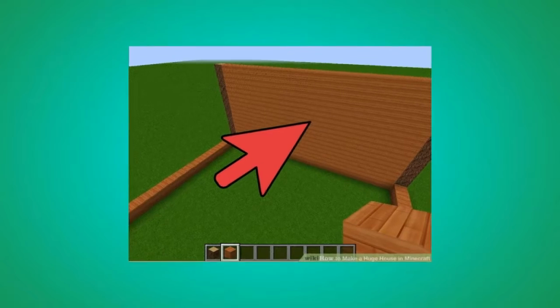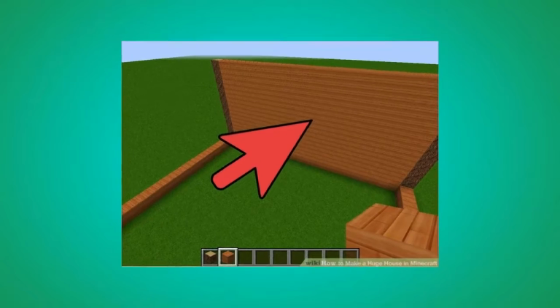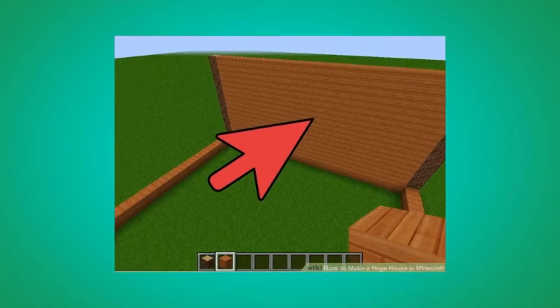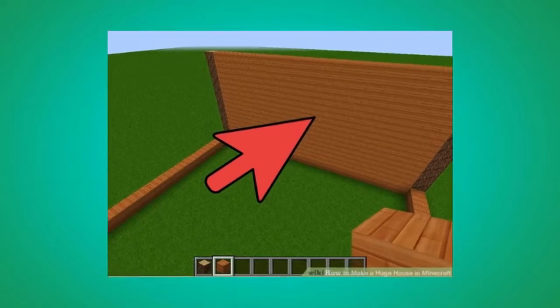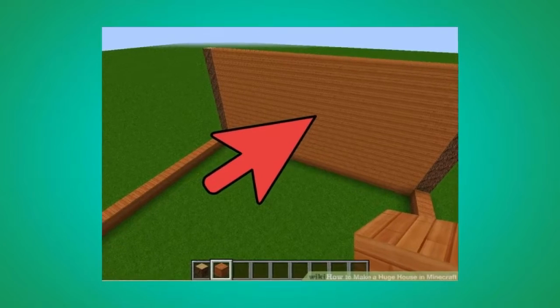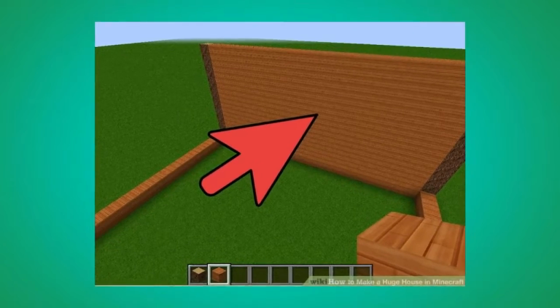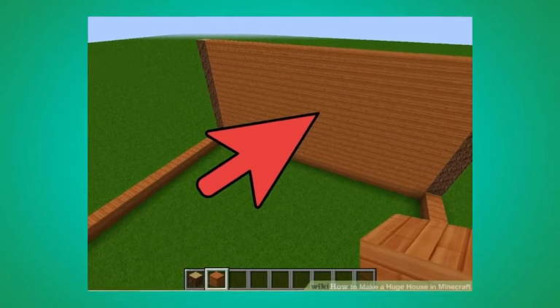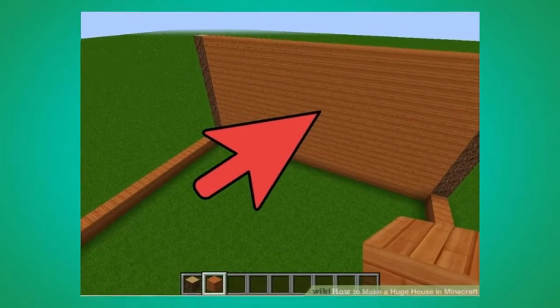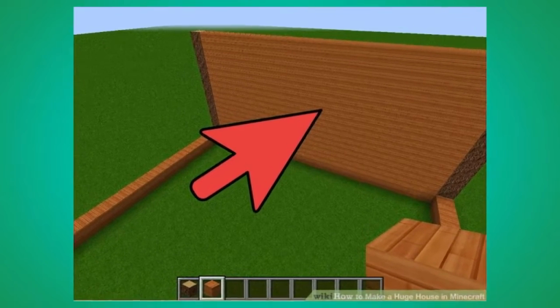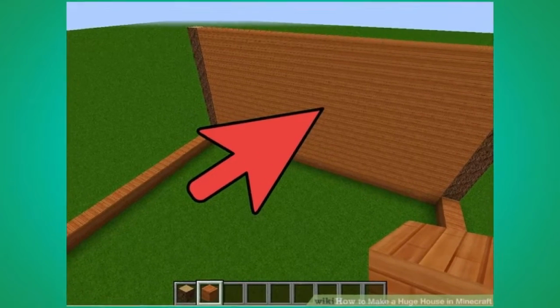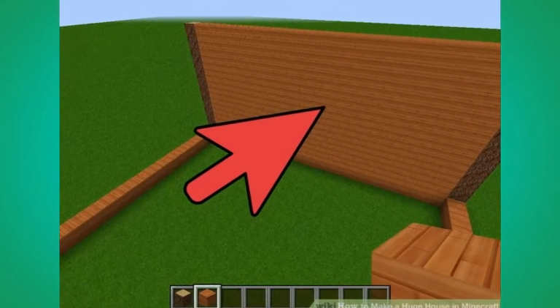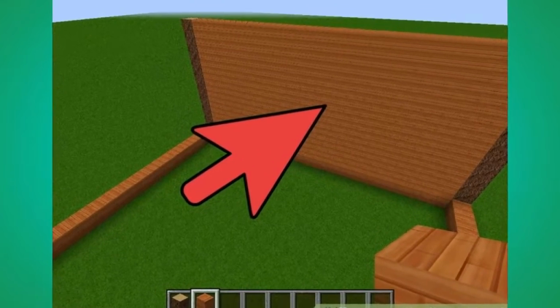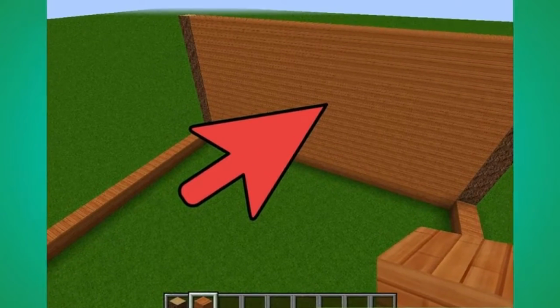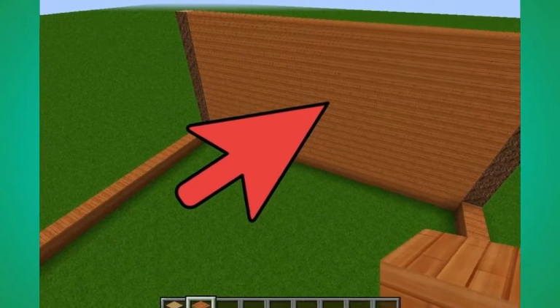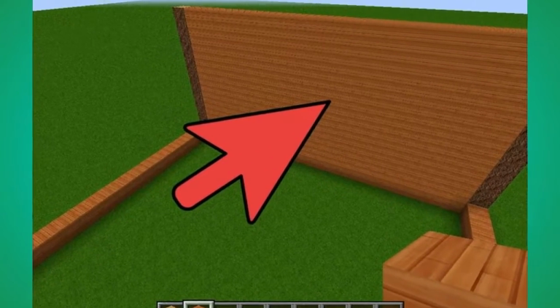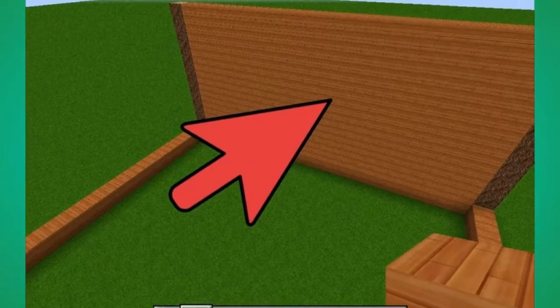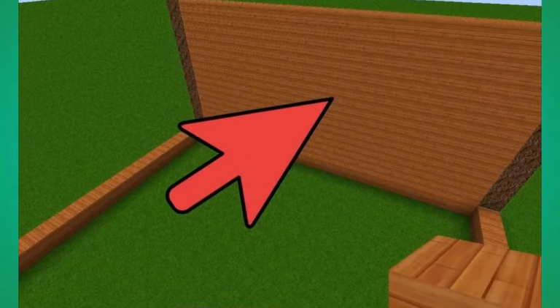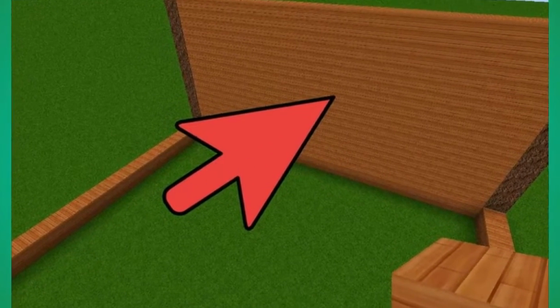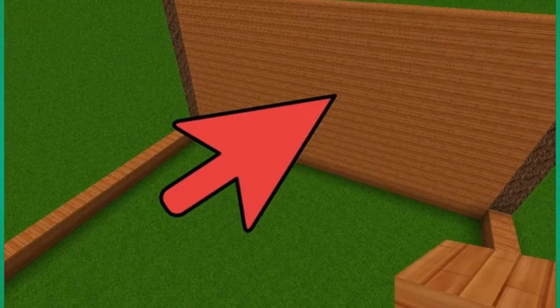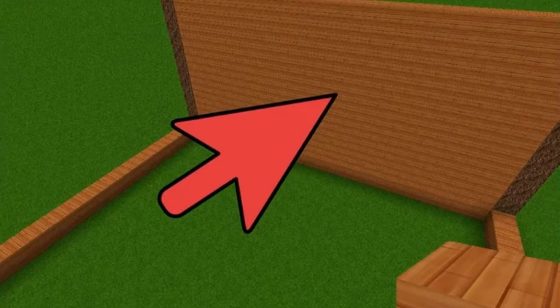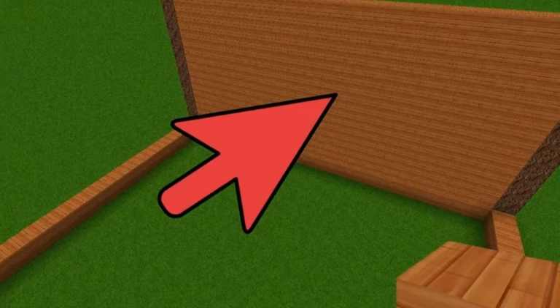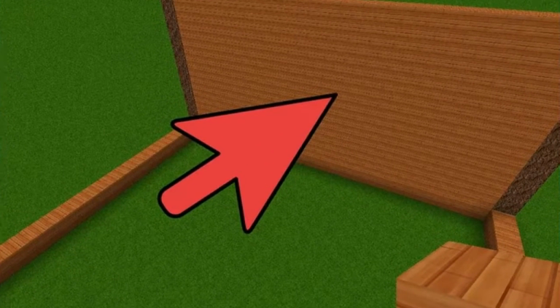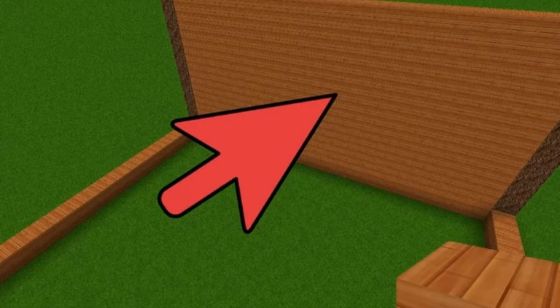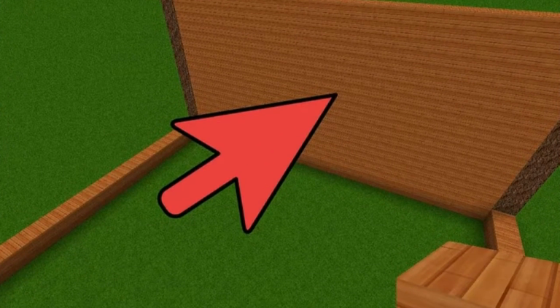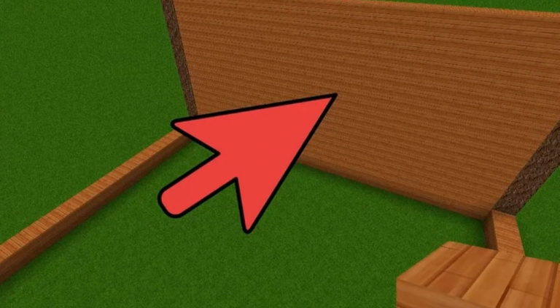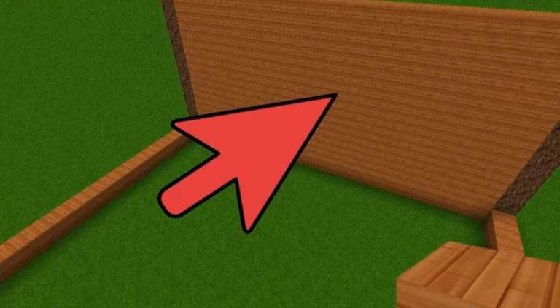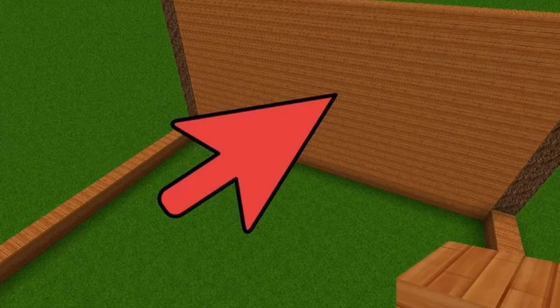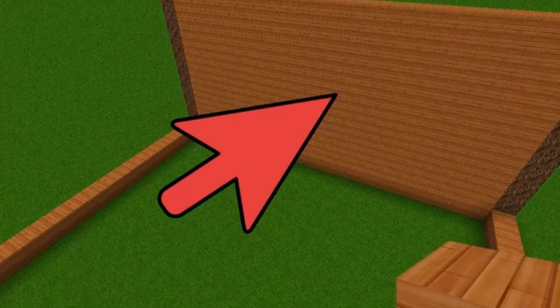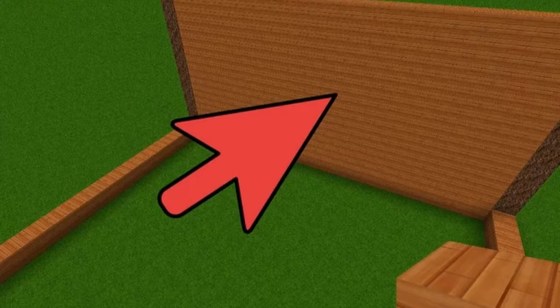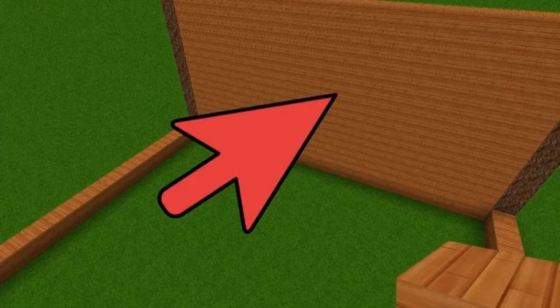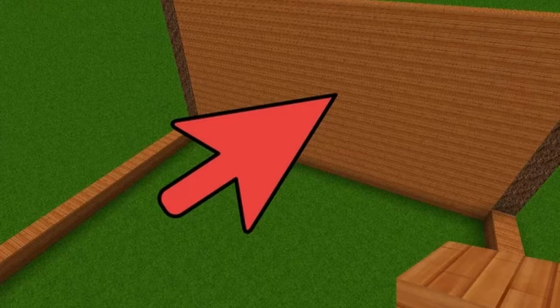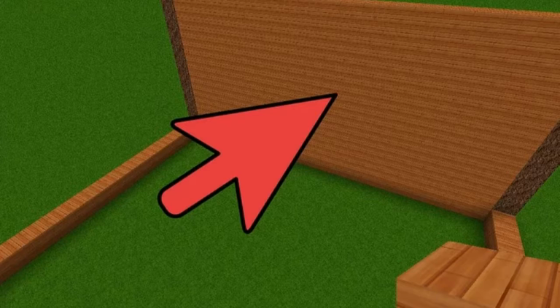Number 2. Create the wall about 10 blocks high. Do this for all walls of the house.